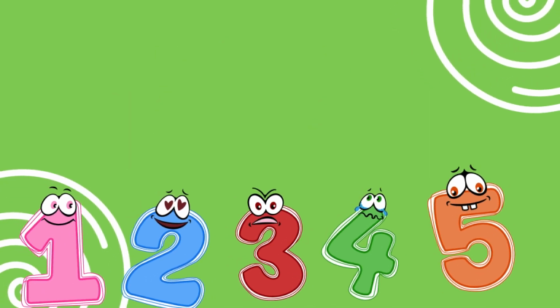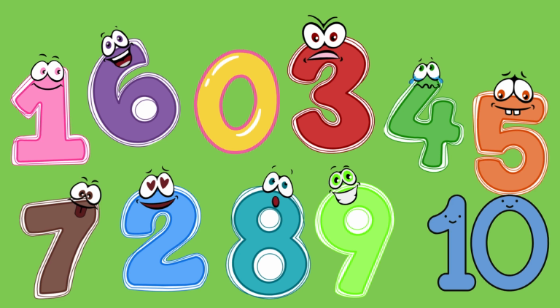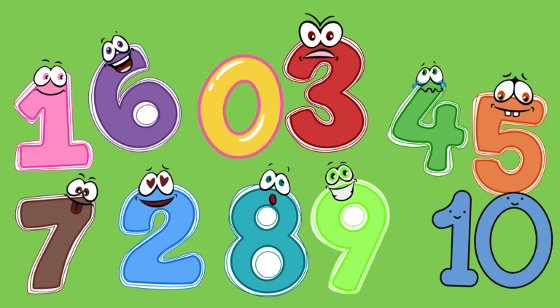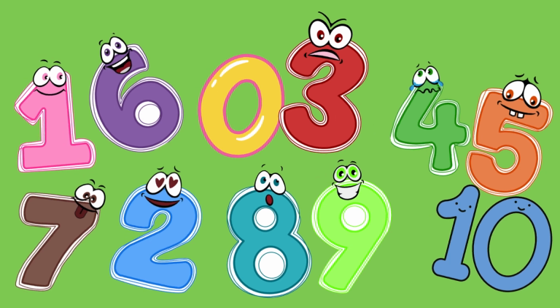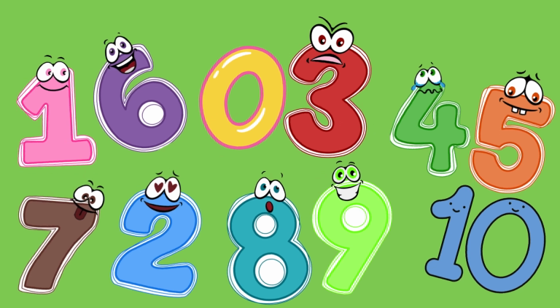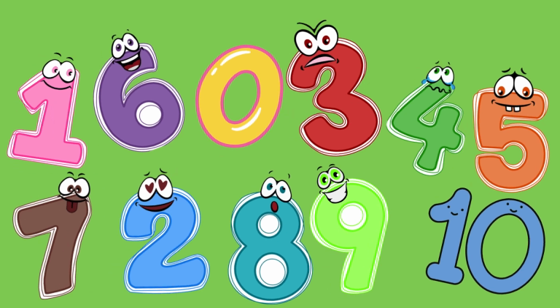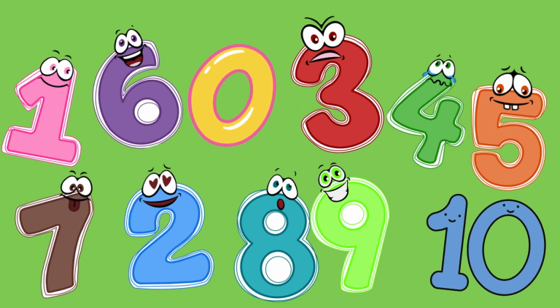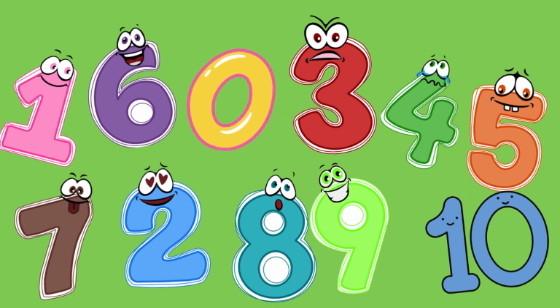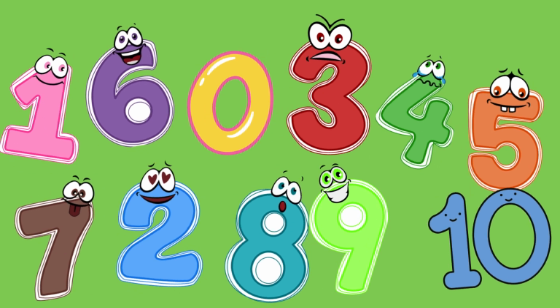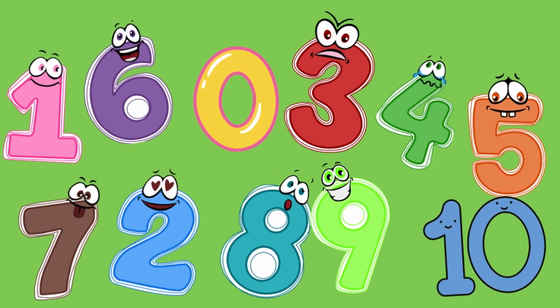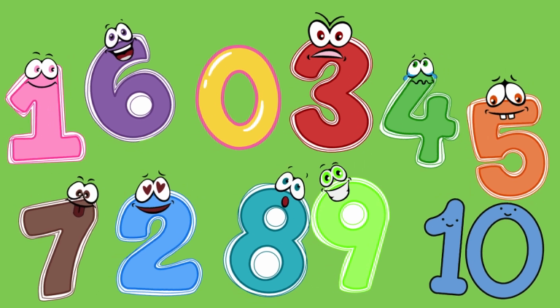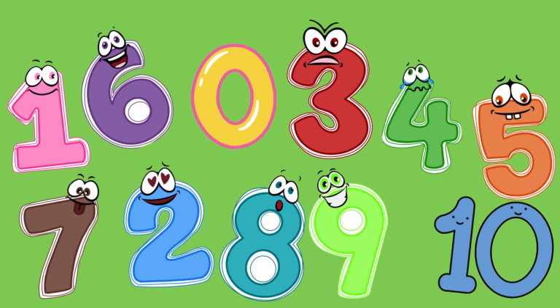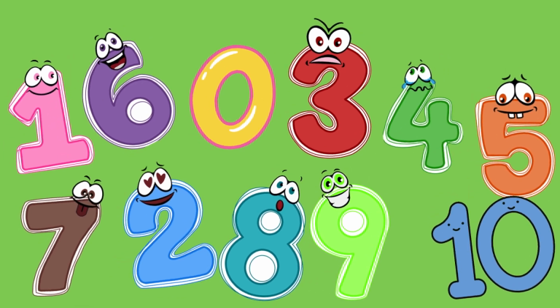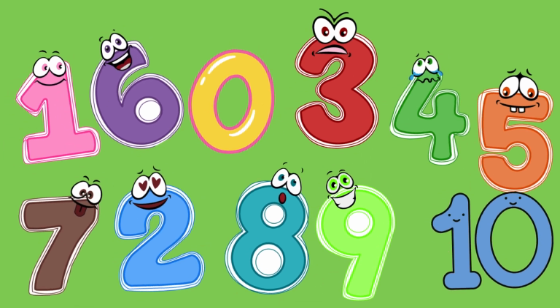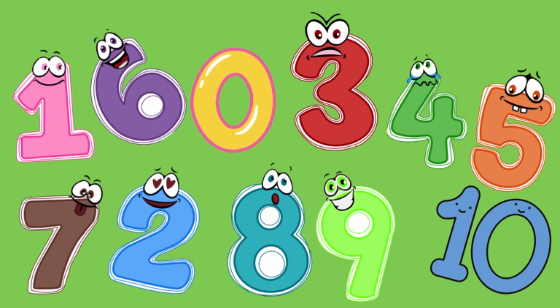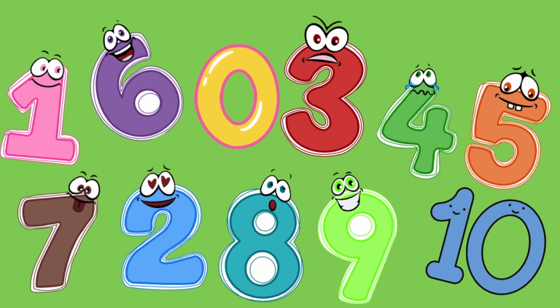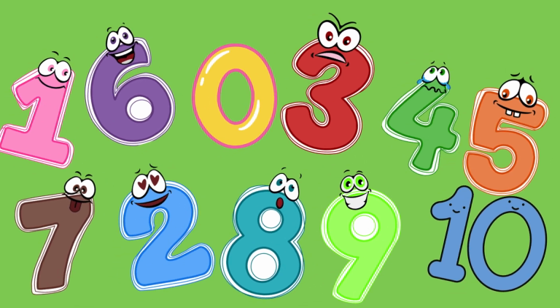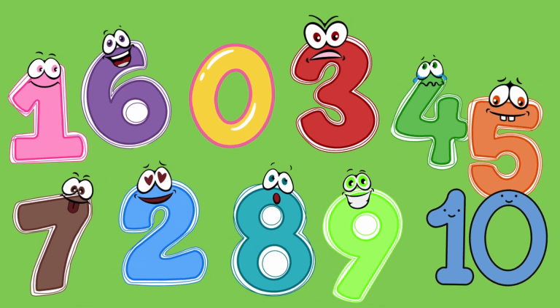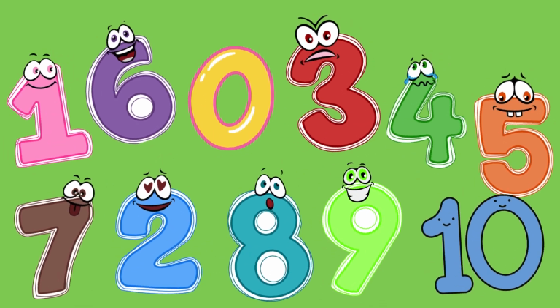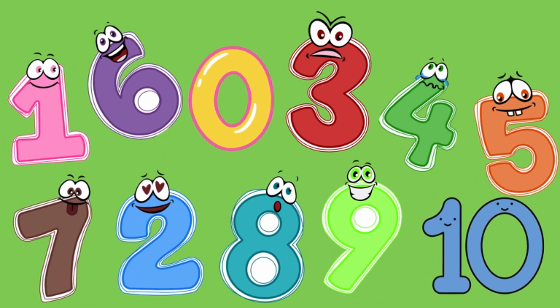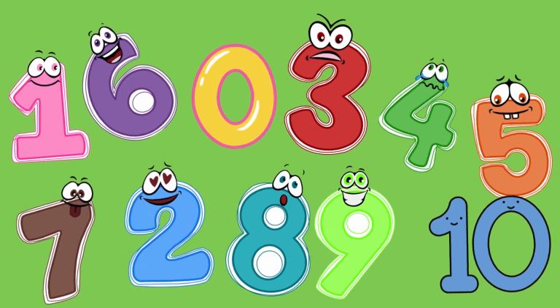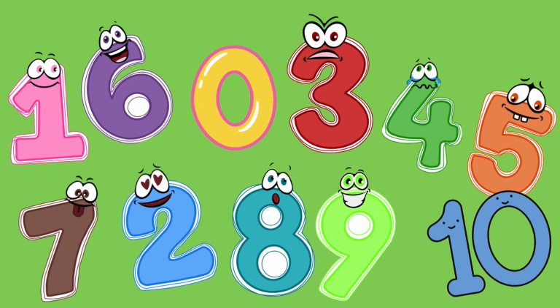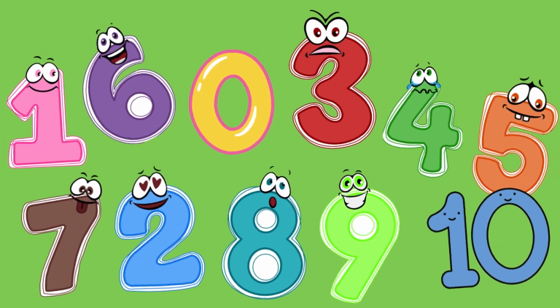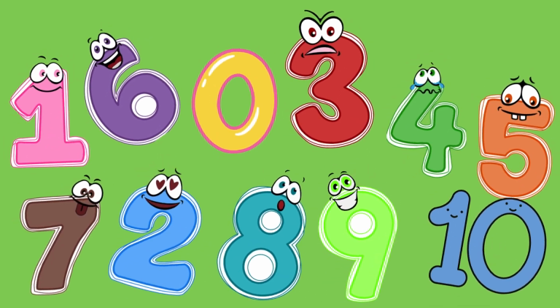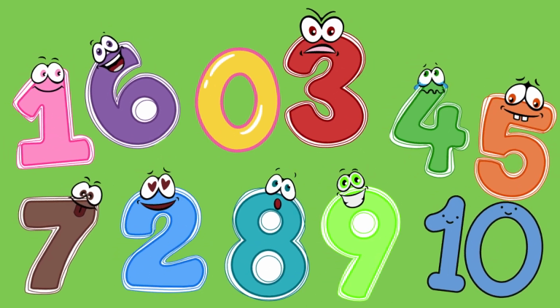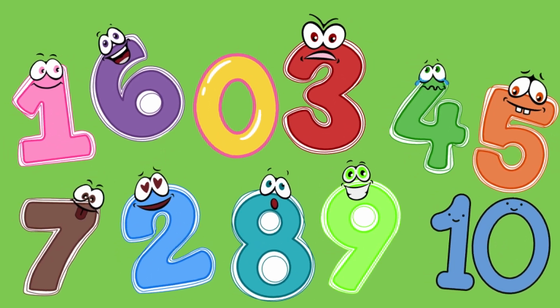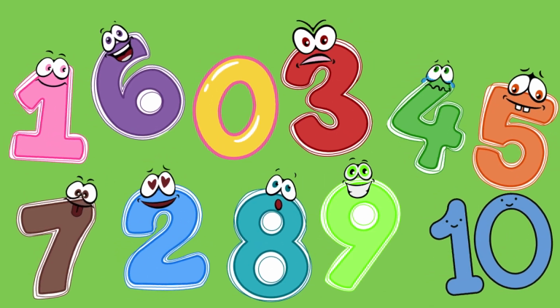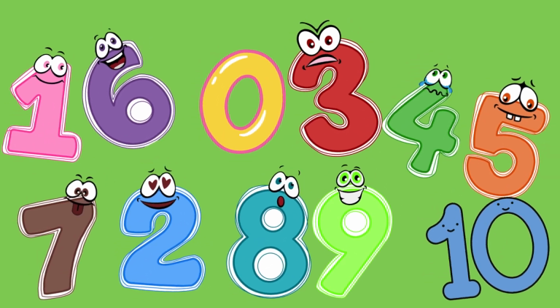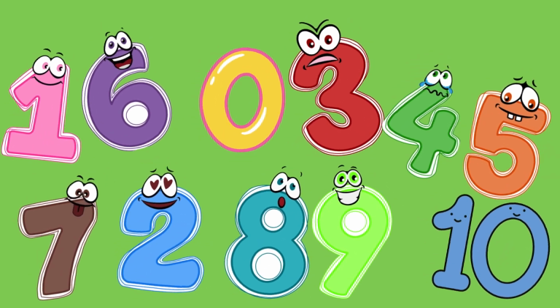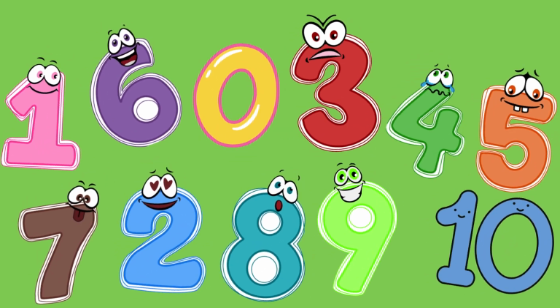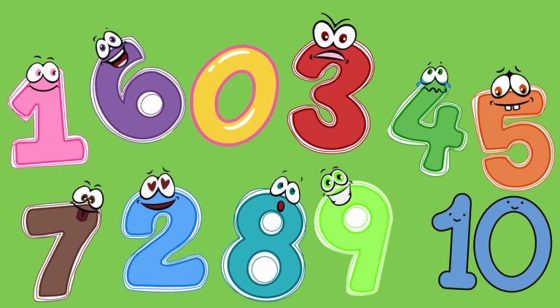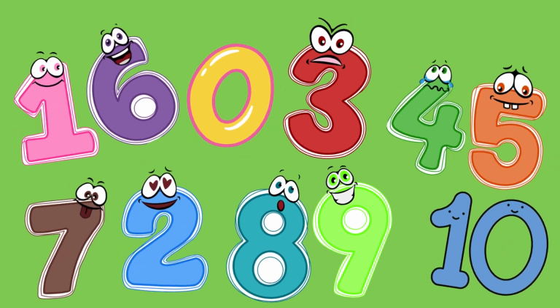Hi, kids. Today we're going to learn numbers from zero to ten. Are you ready? Let's start.